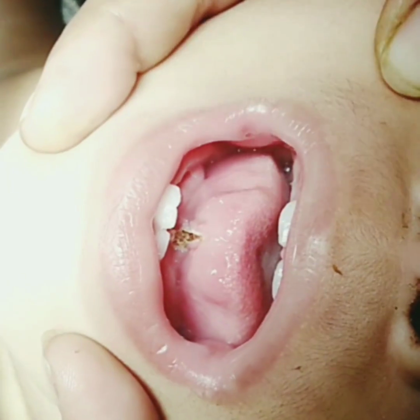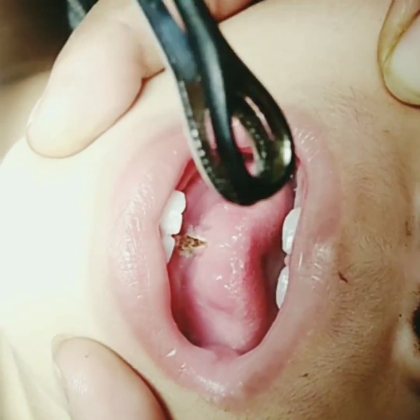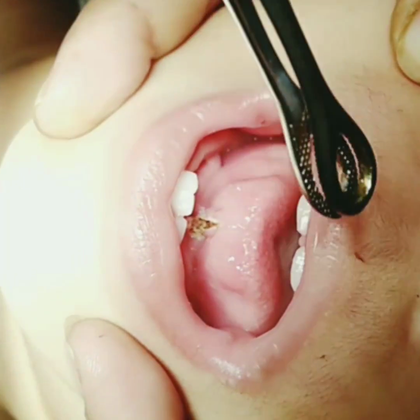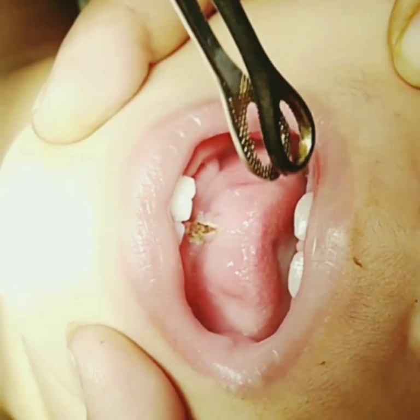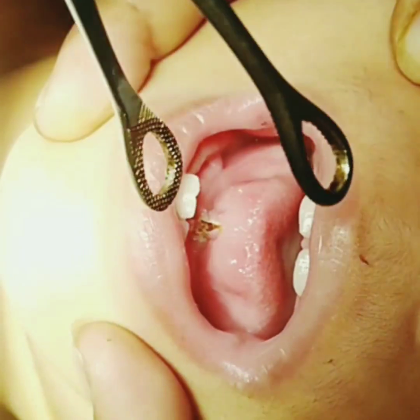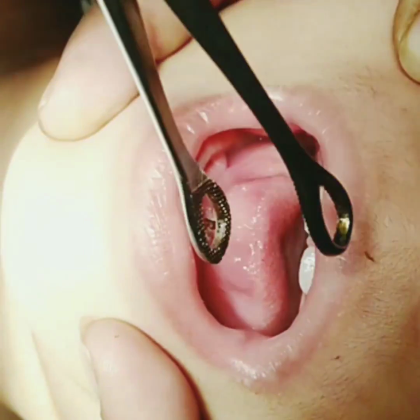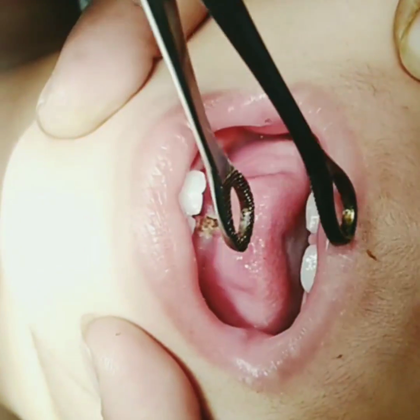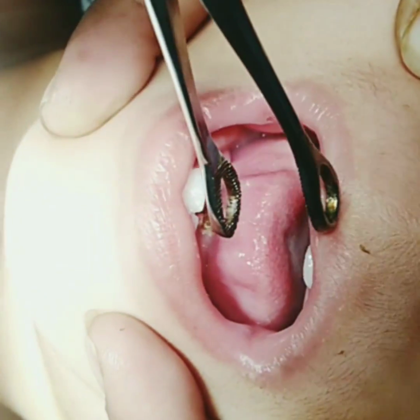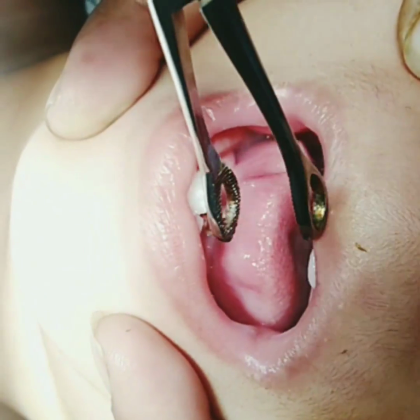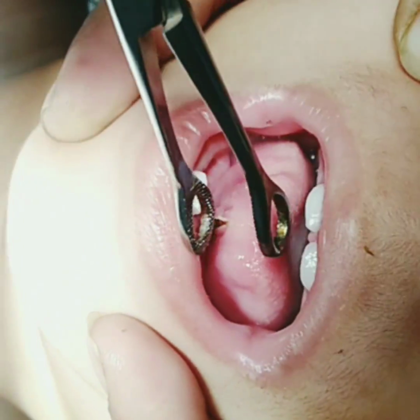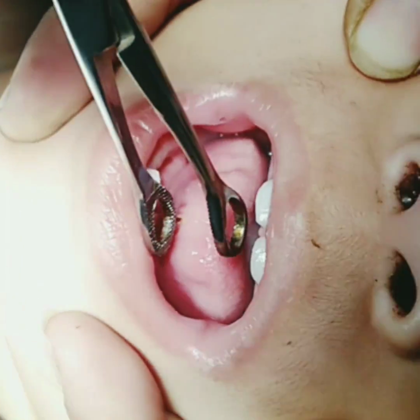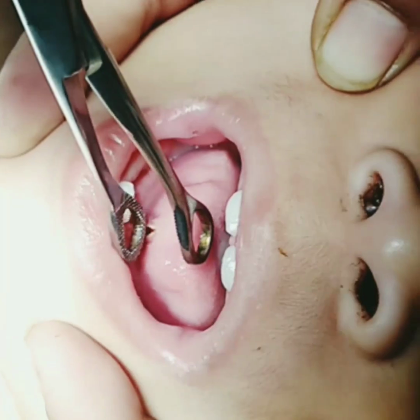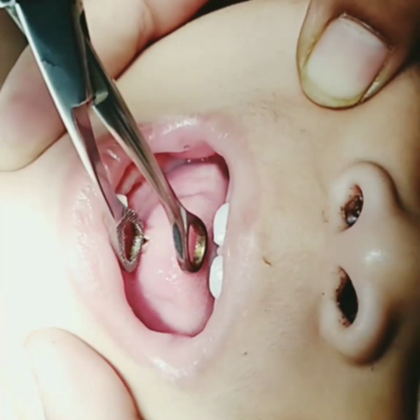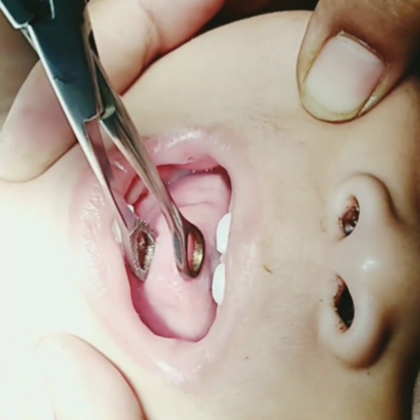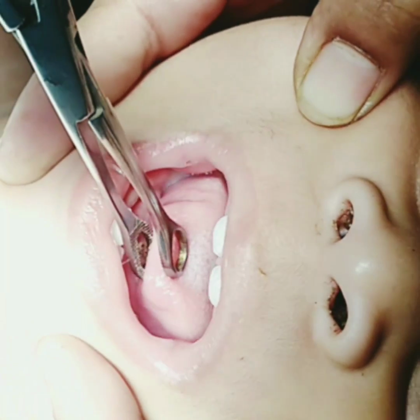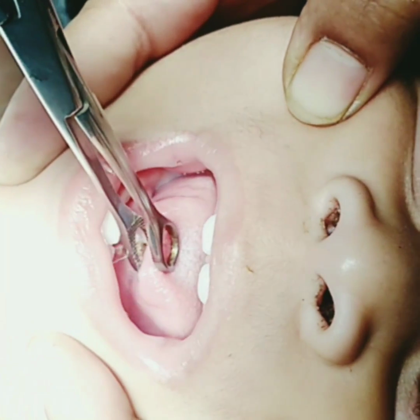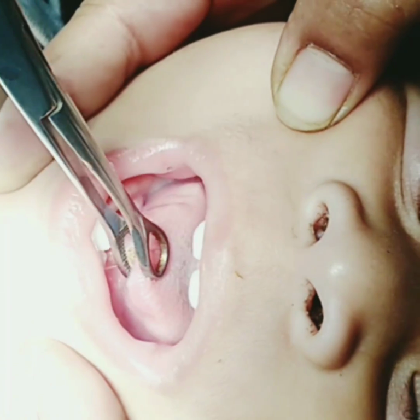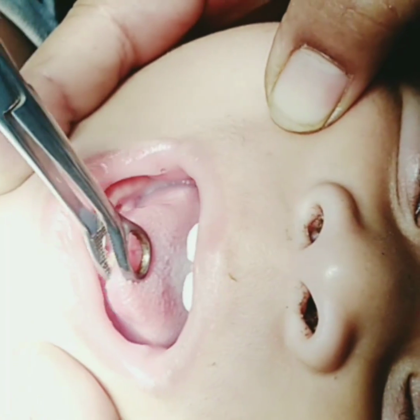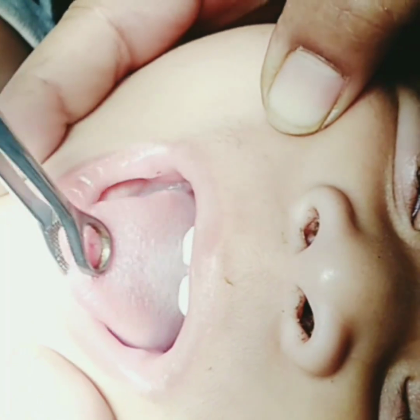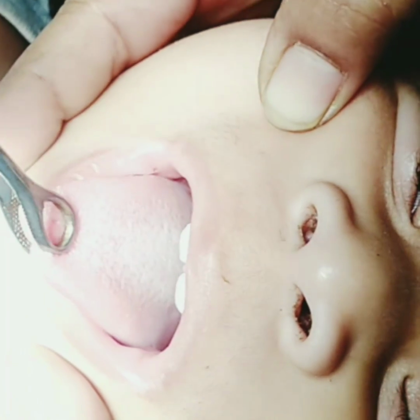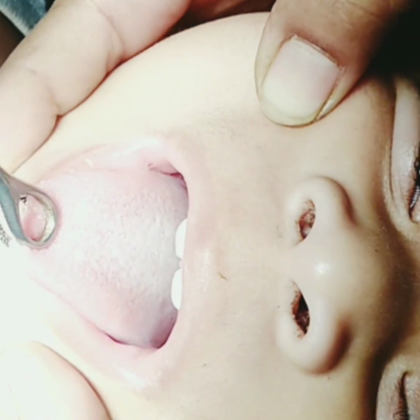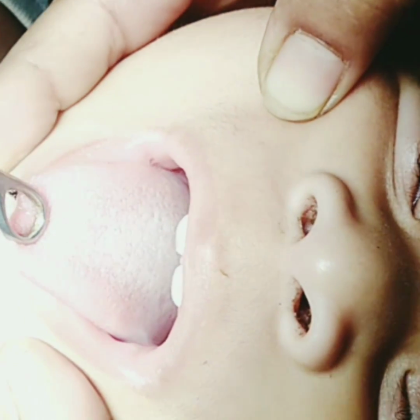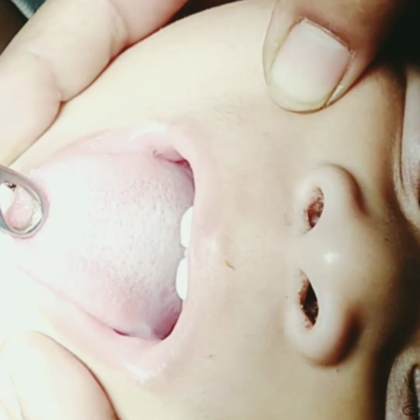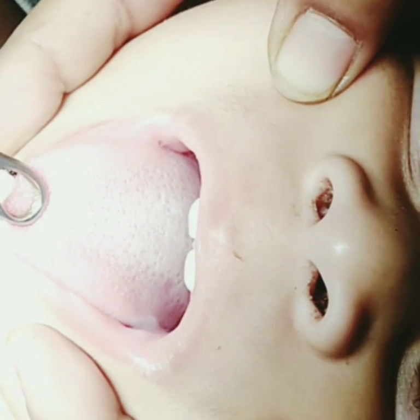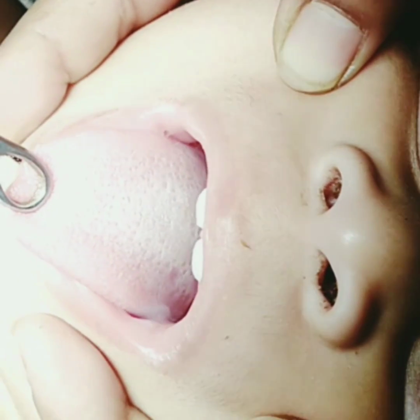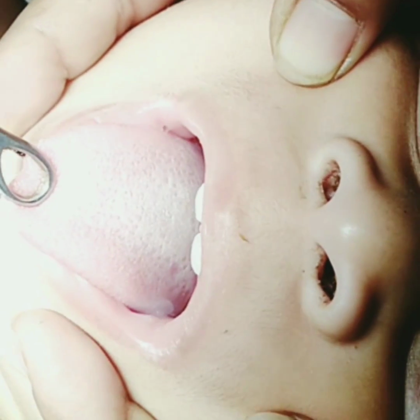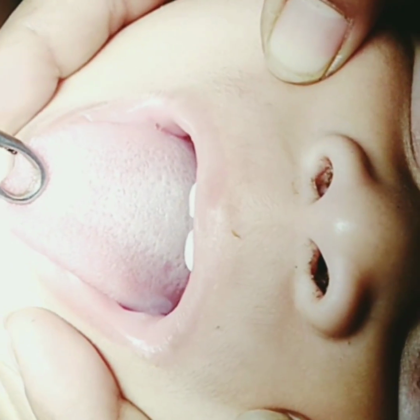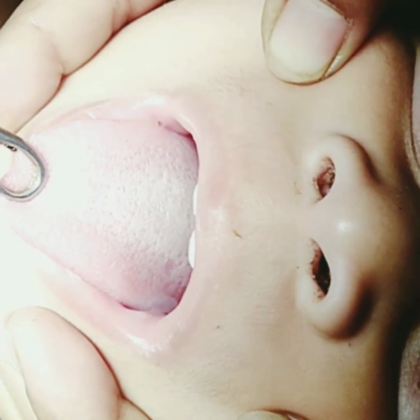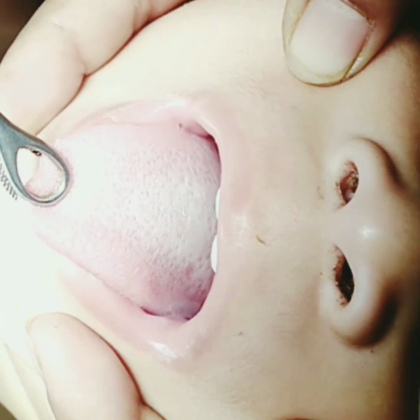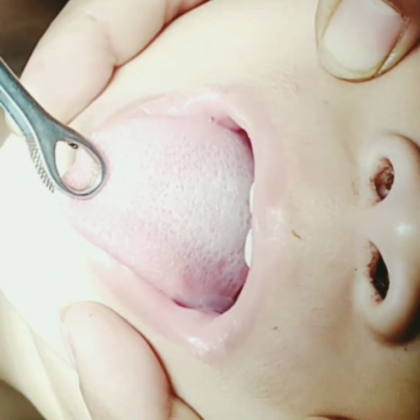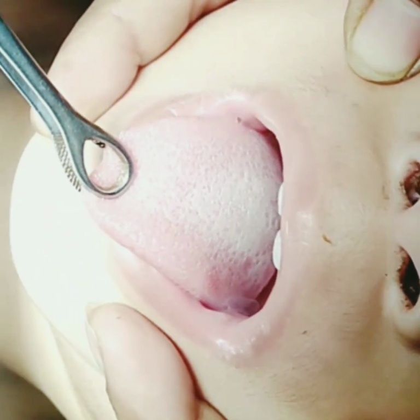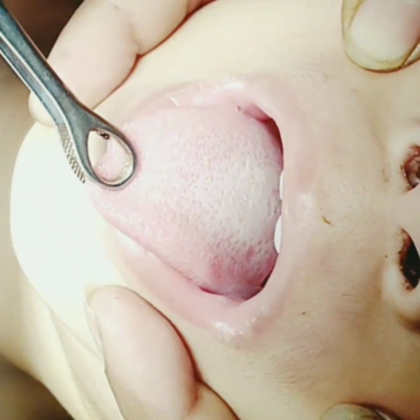The child can now protrude his tongue out of the oral cavity.